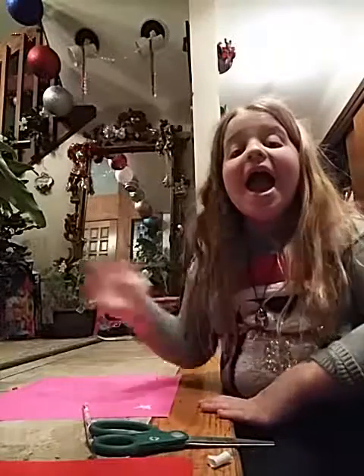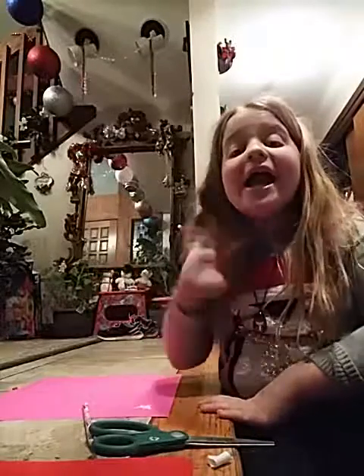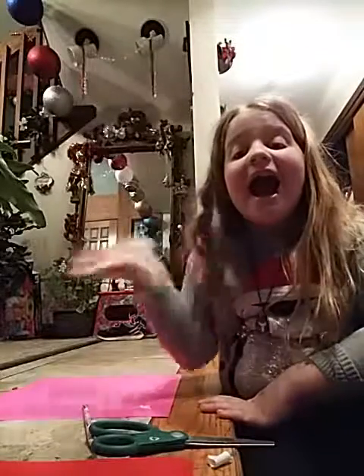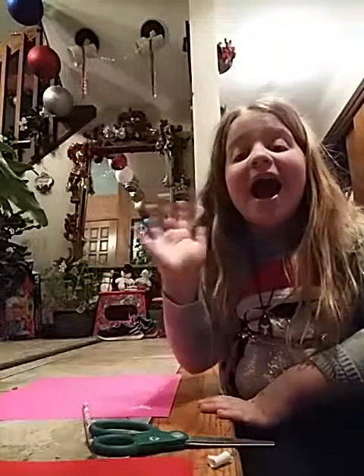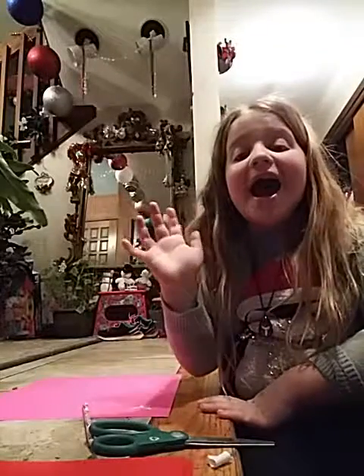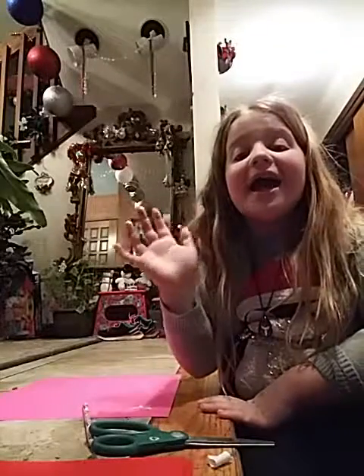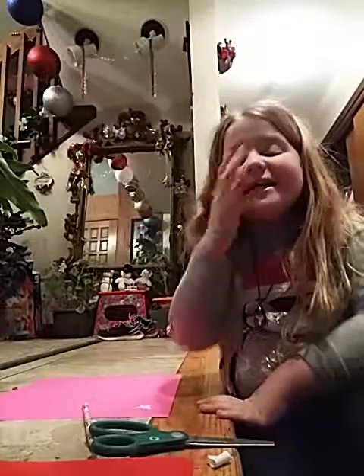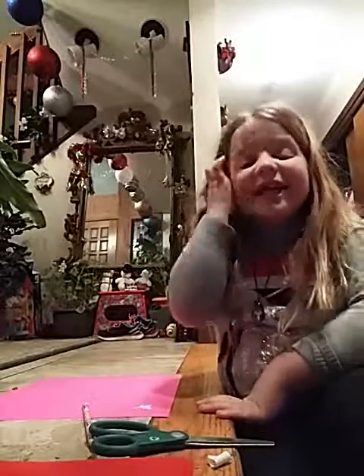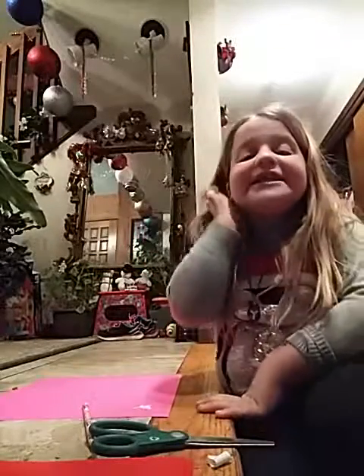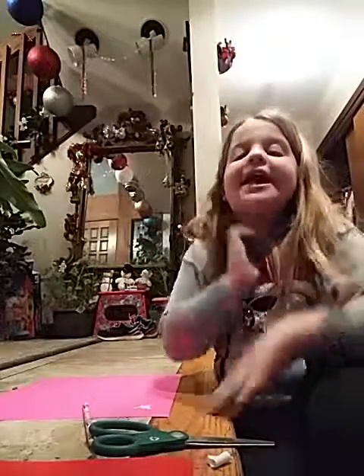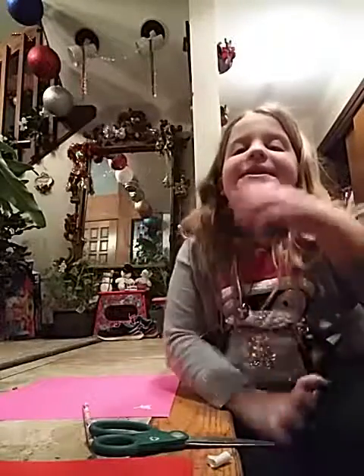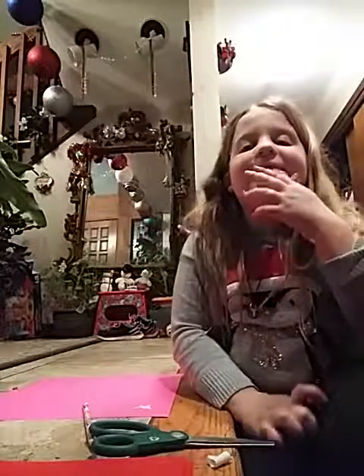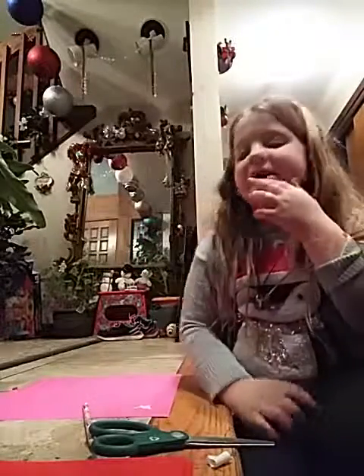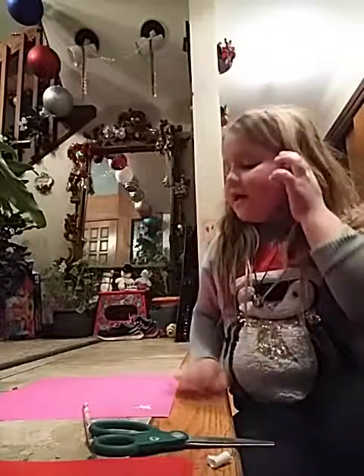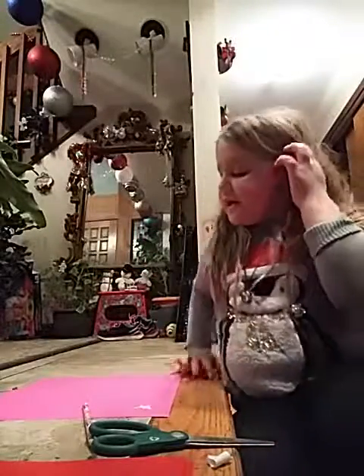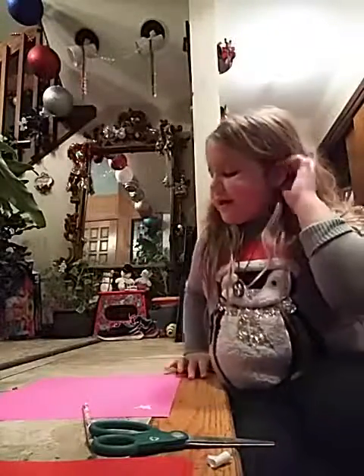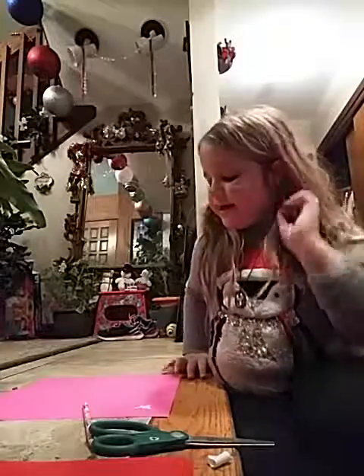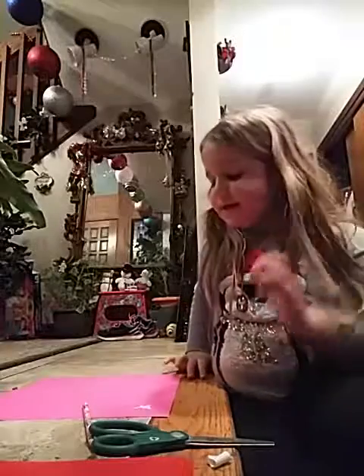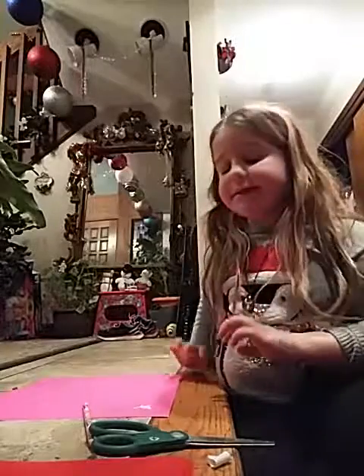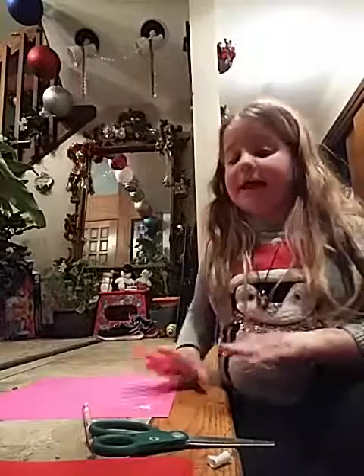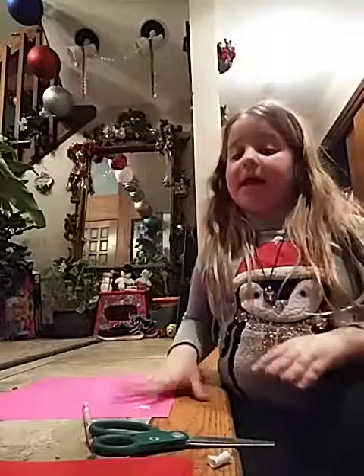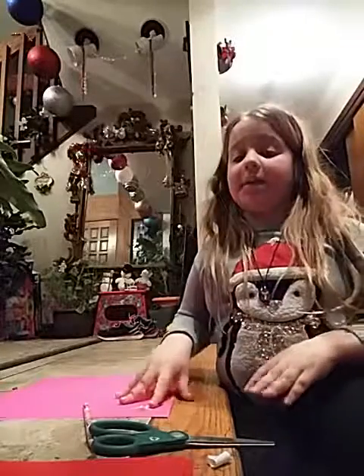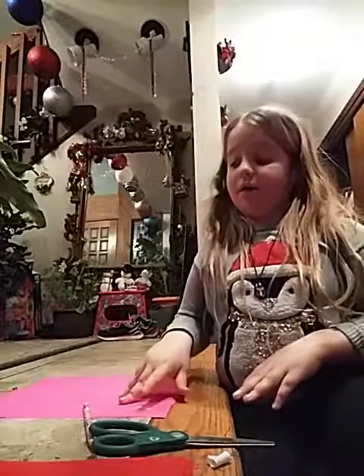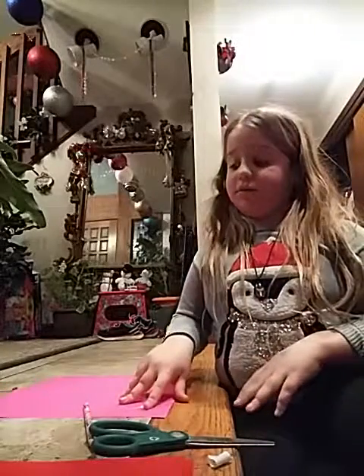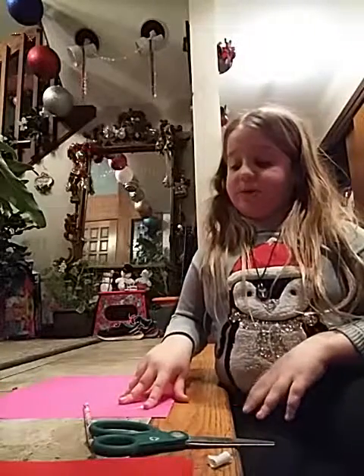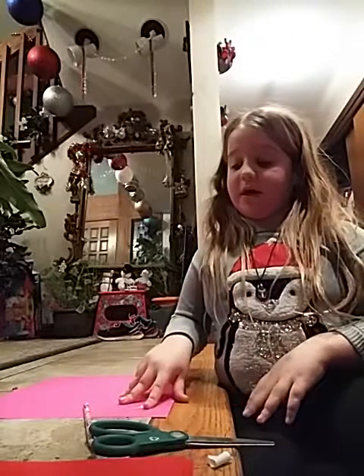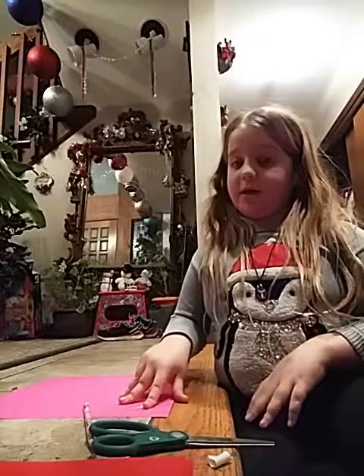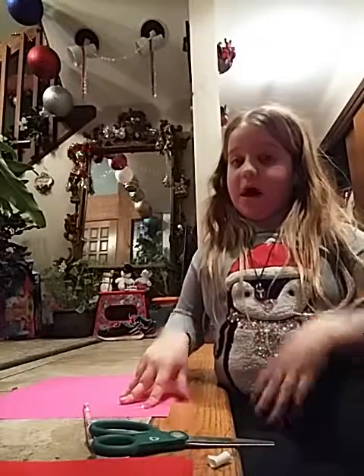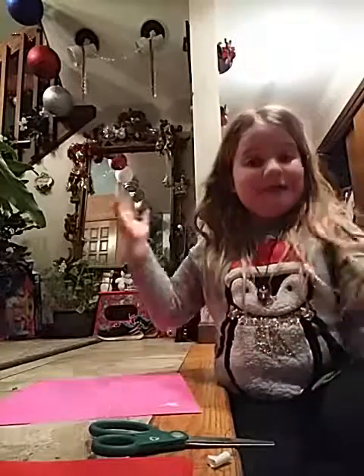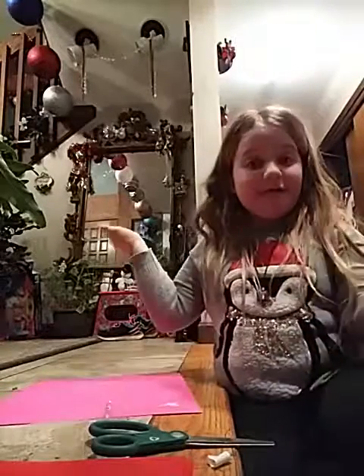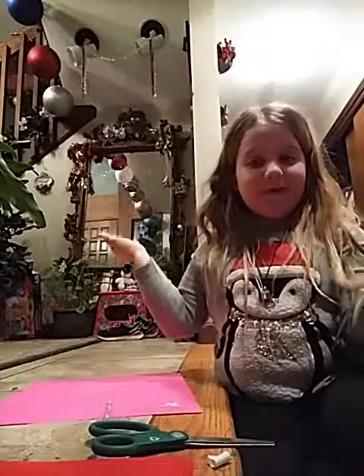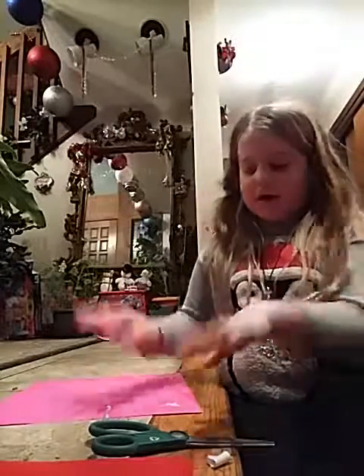Hi guys! It's Kitten Lover and today I am going to make a snowflake.